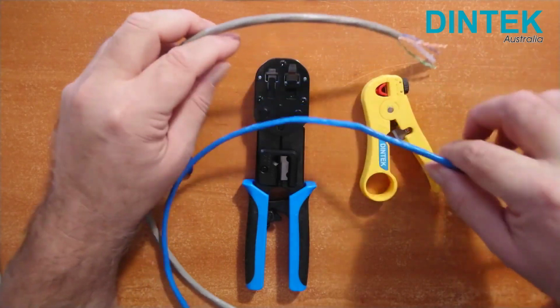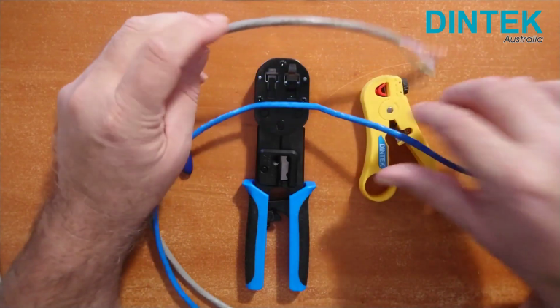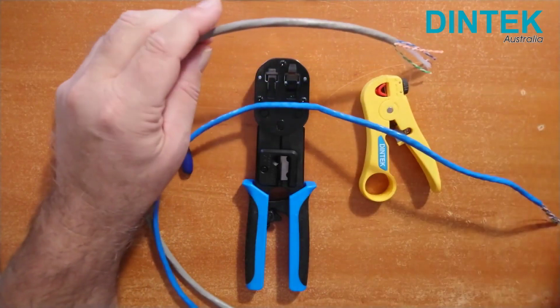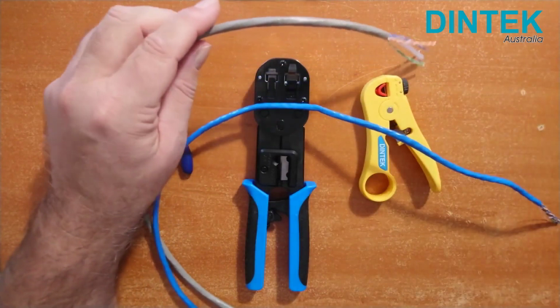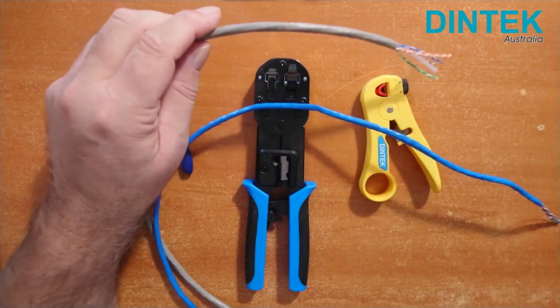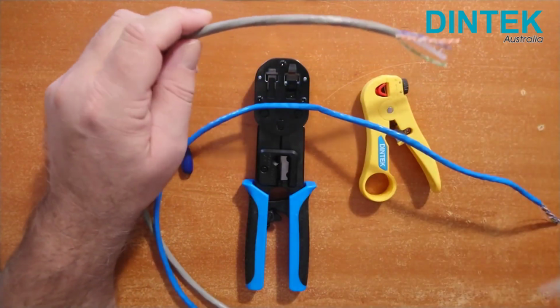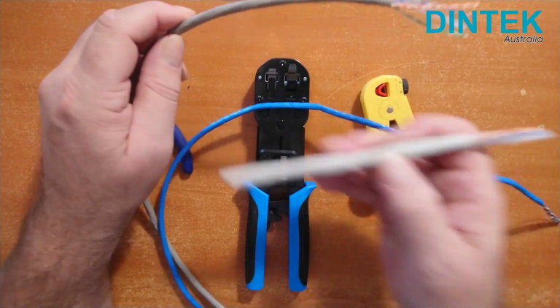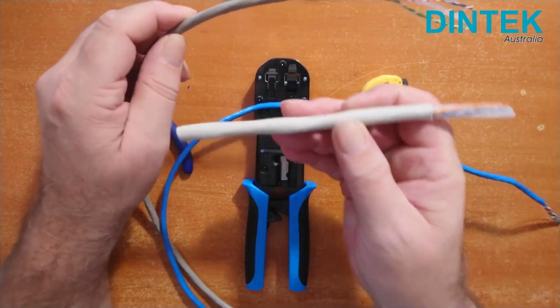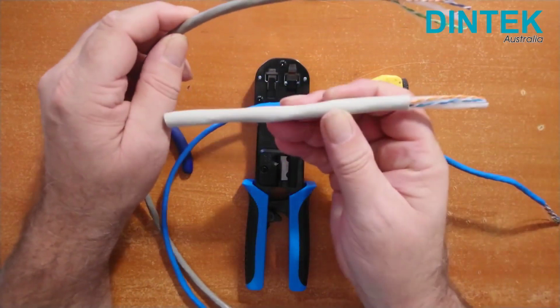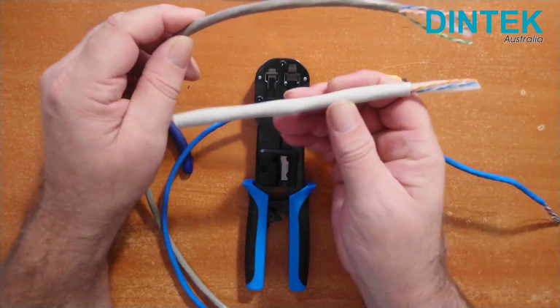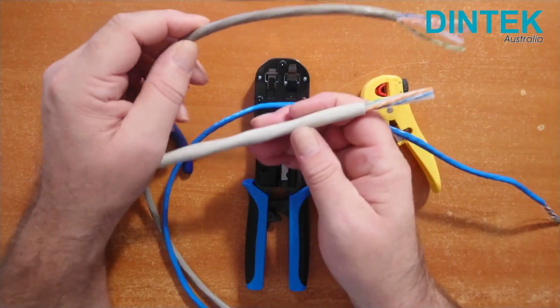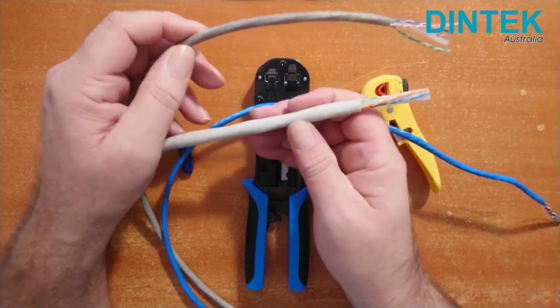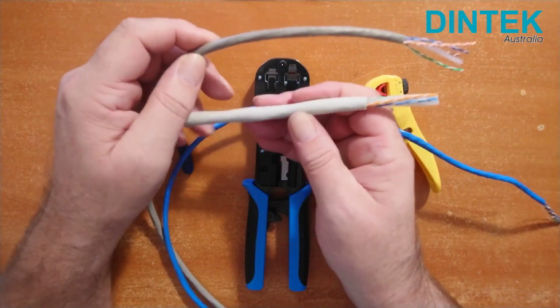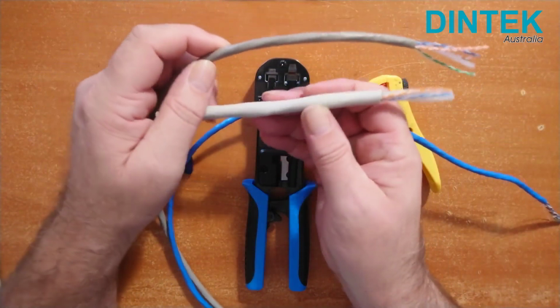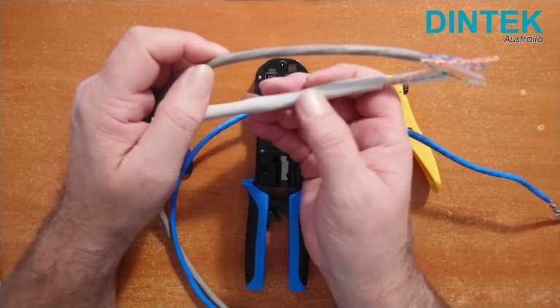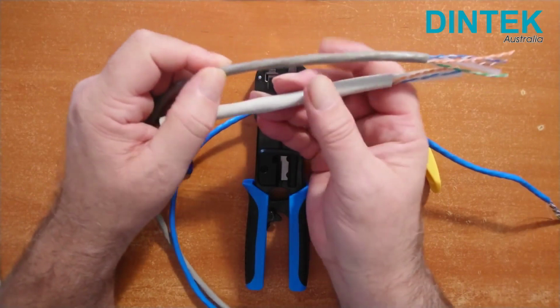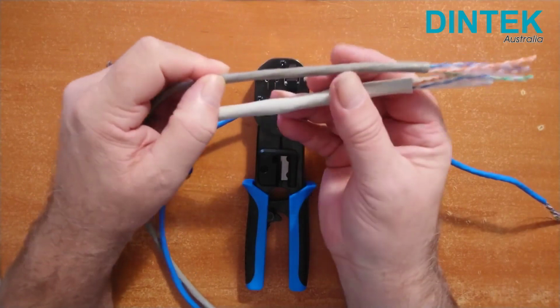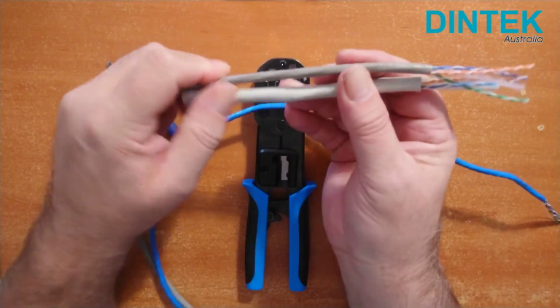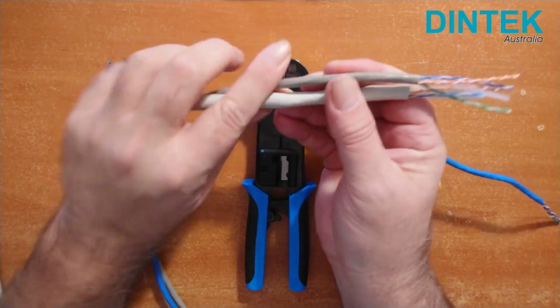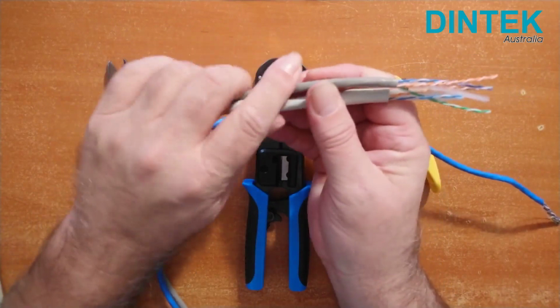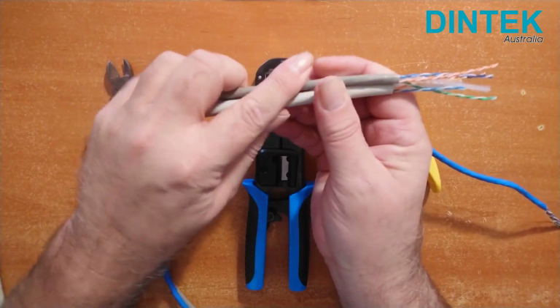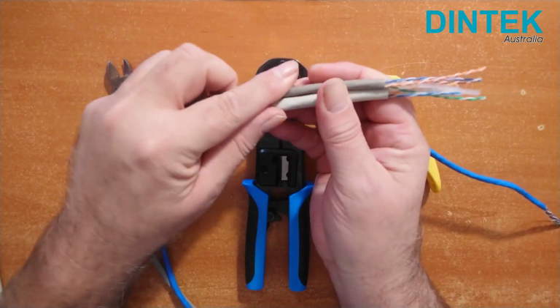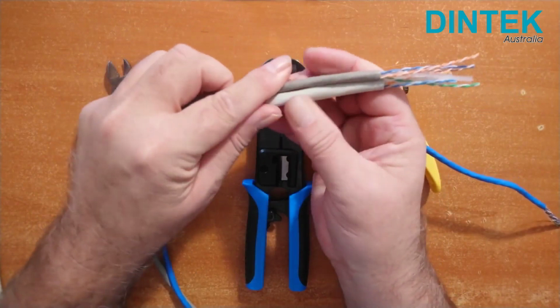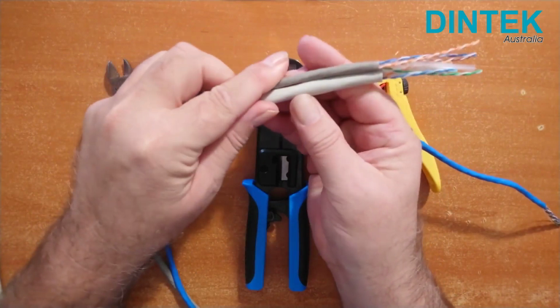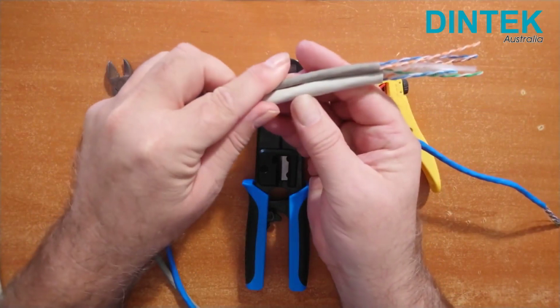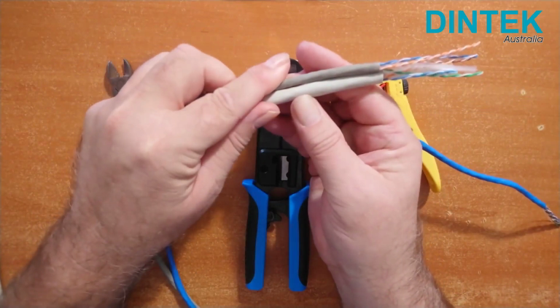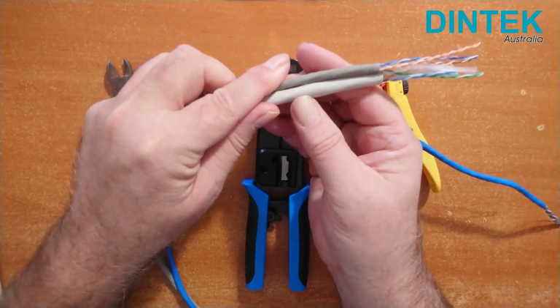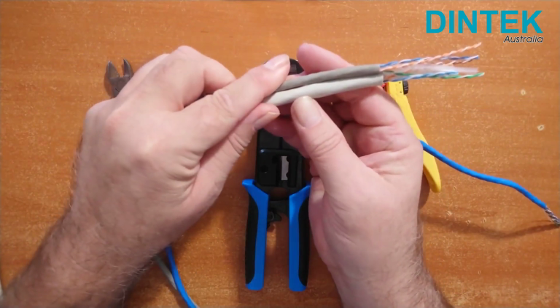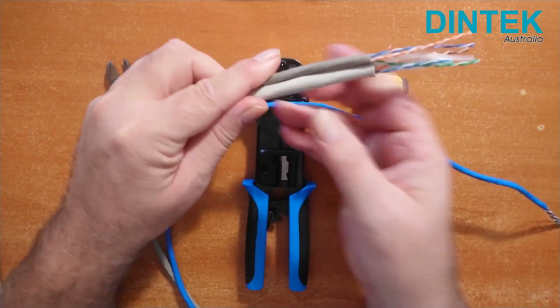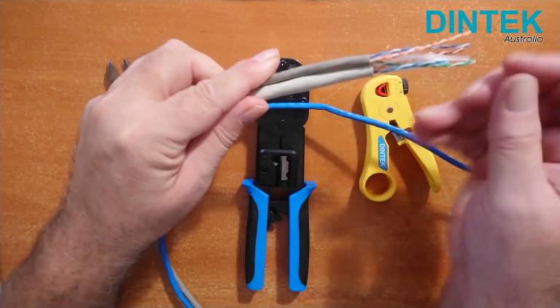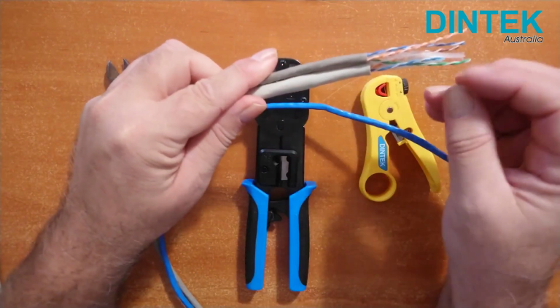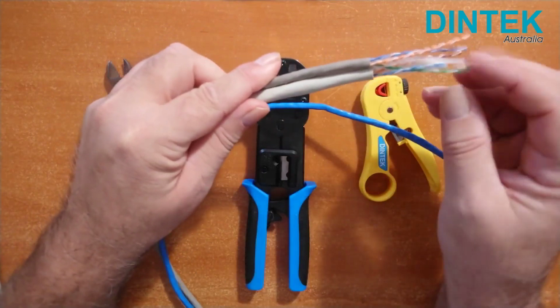Just as a comparison, here's some Cat6A unshielded cable, which has an even larger spacer making it almost twice the thickness of Cat6.